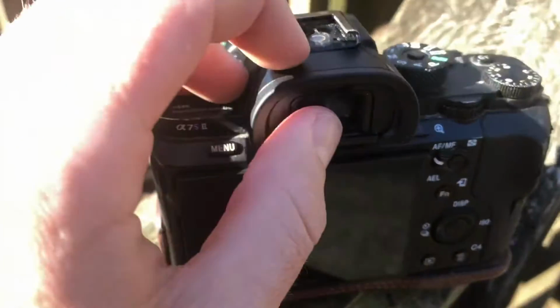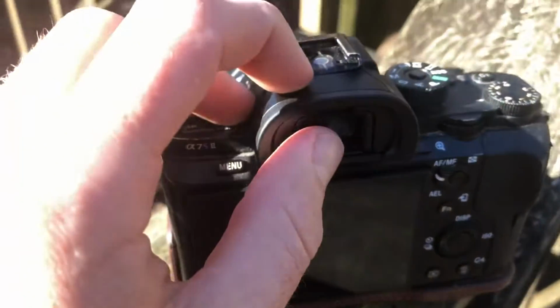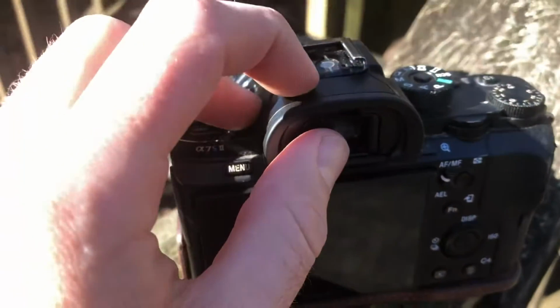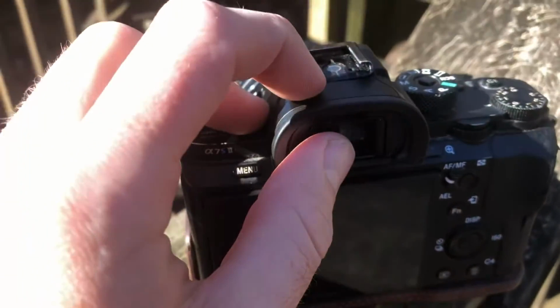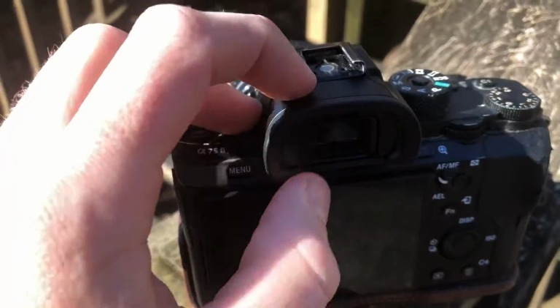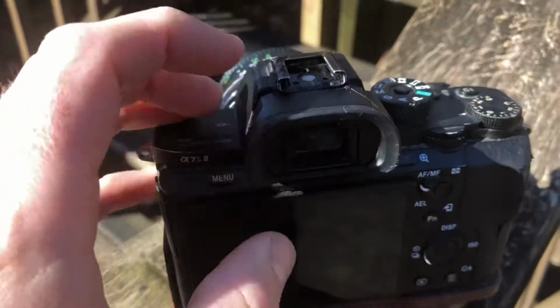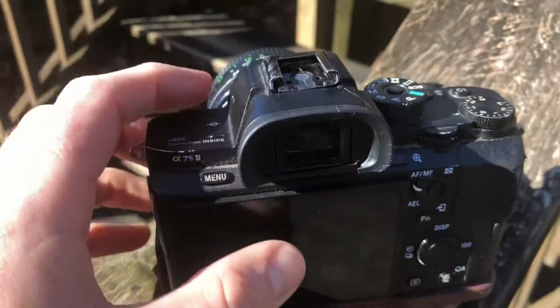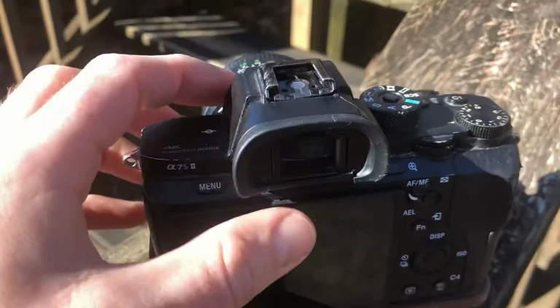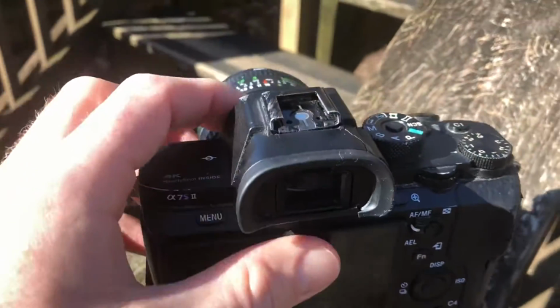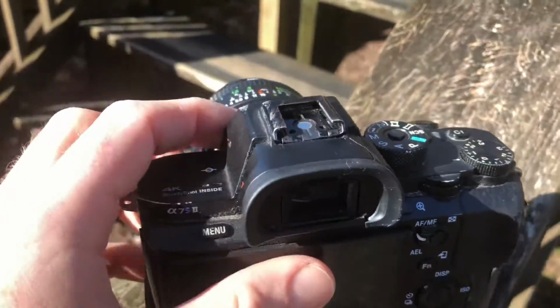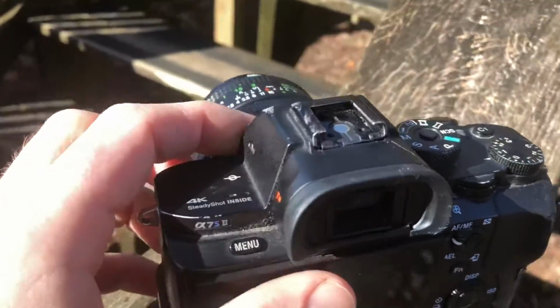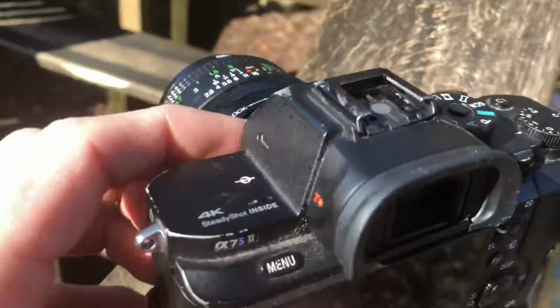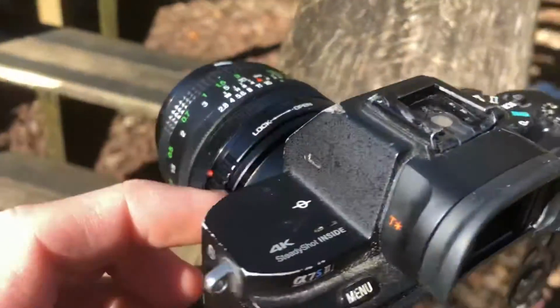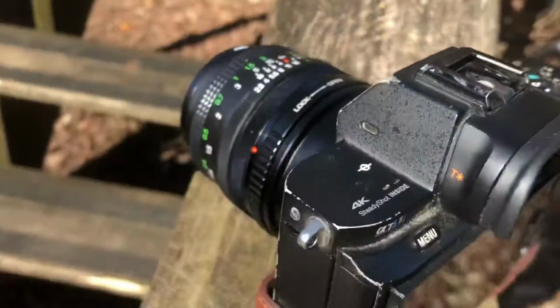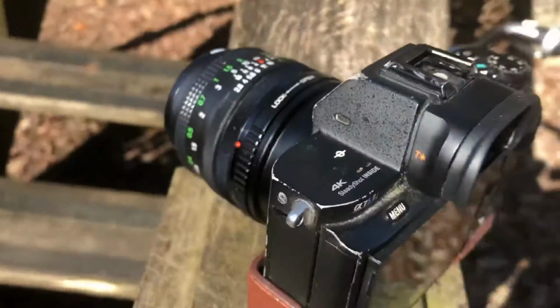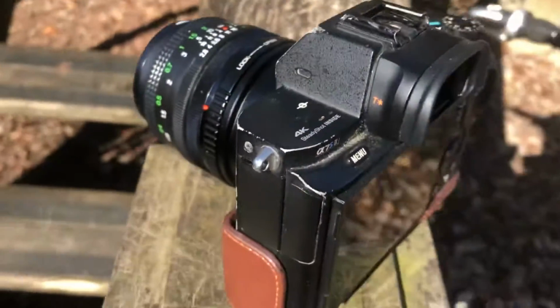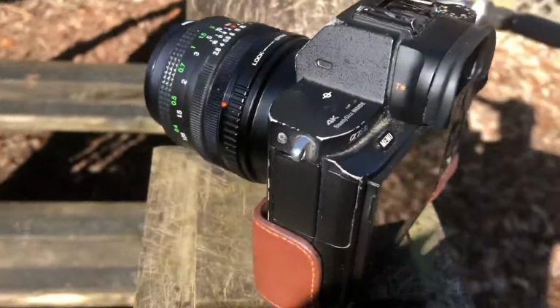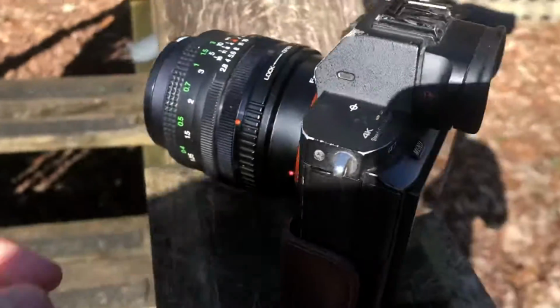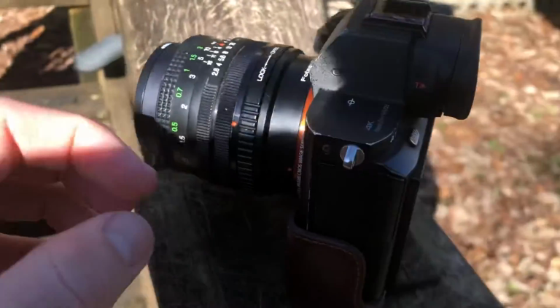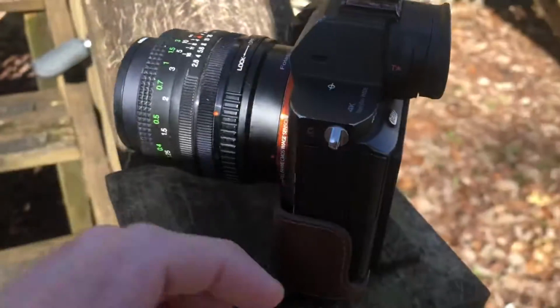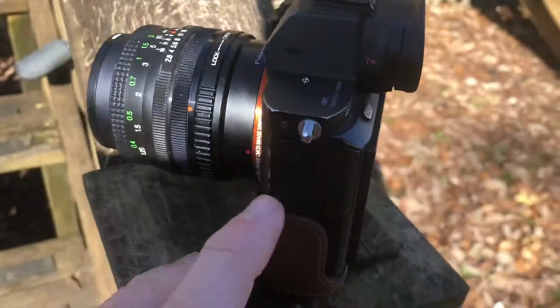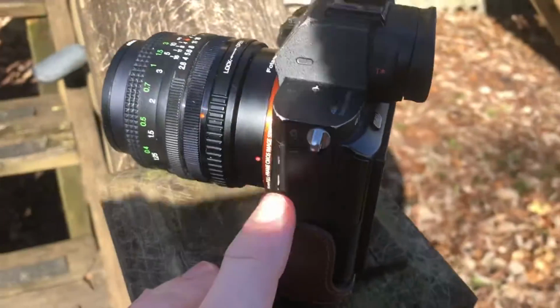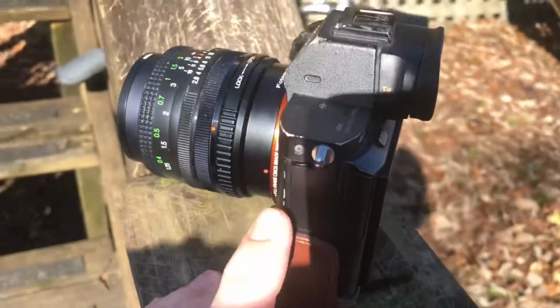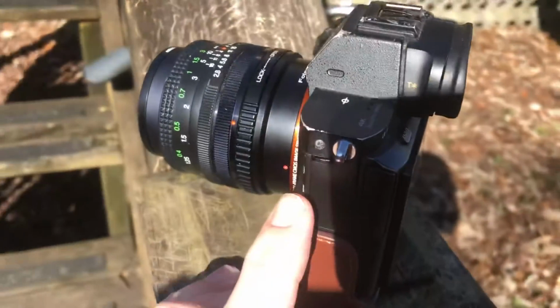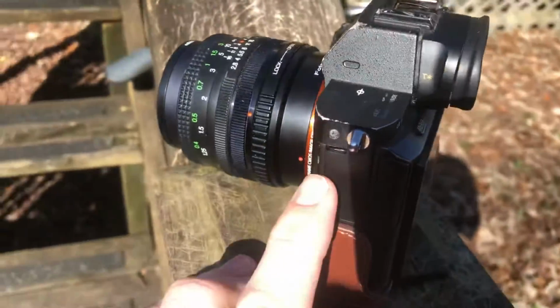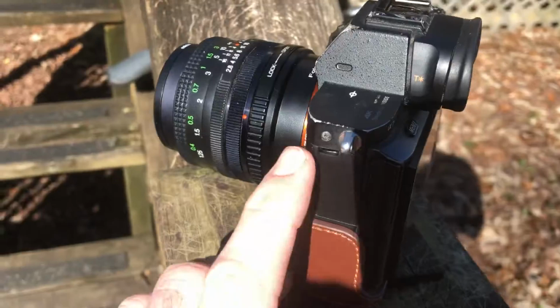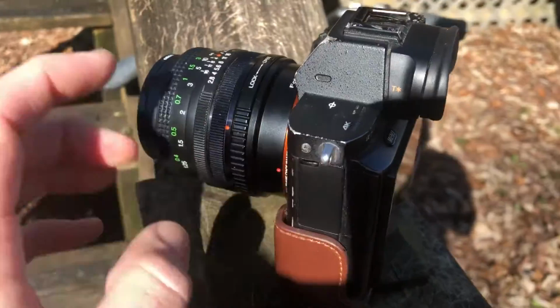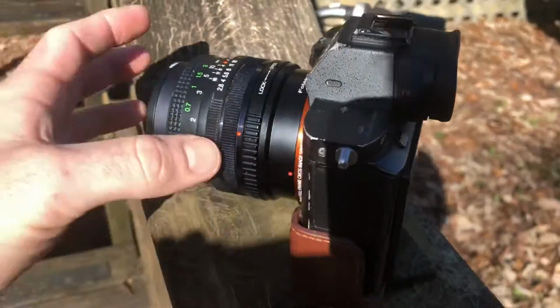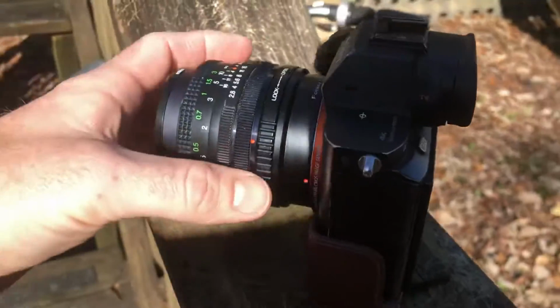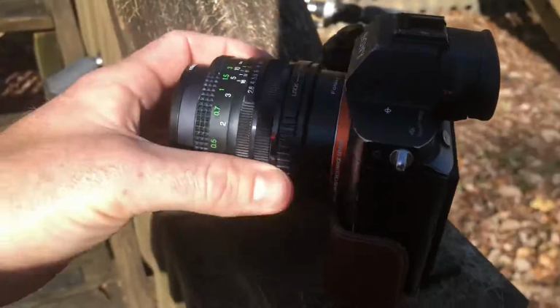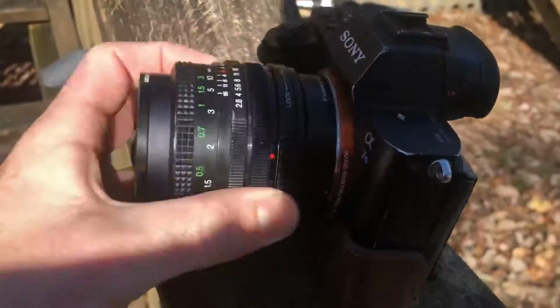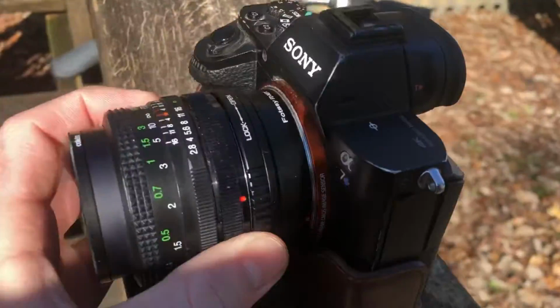The viewfinder works fine. There are a few more little scratches over here.